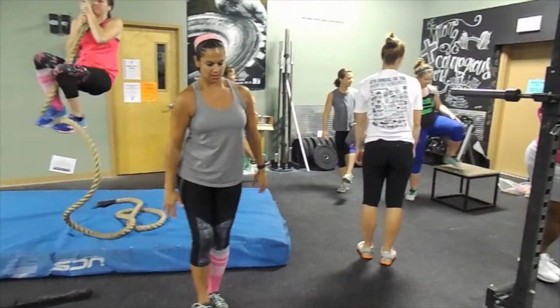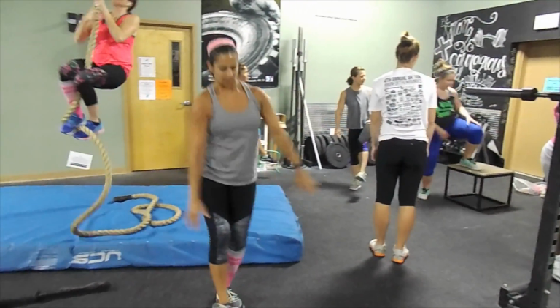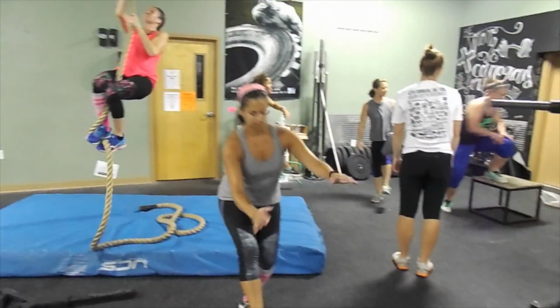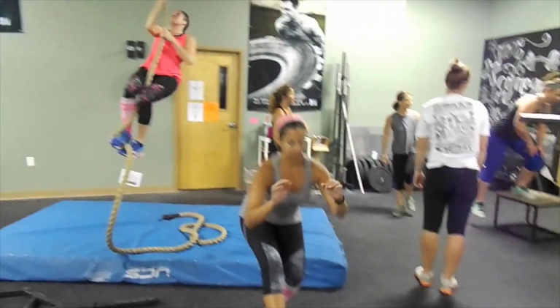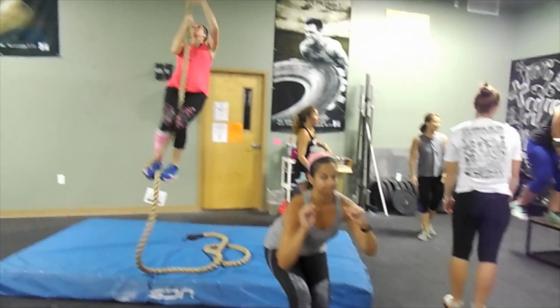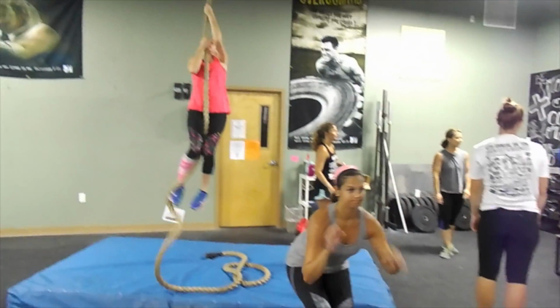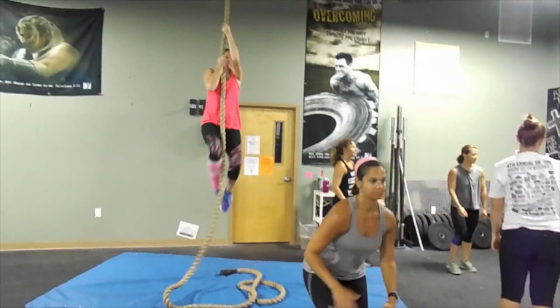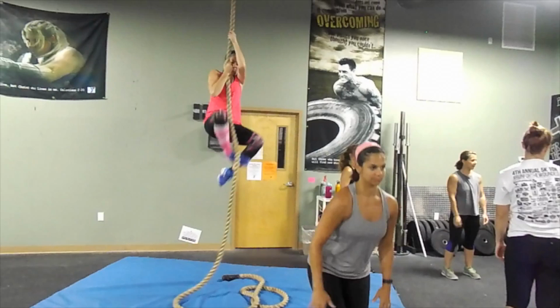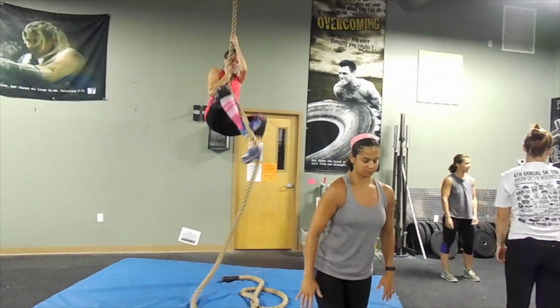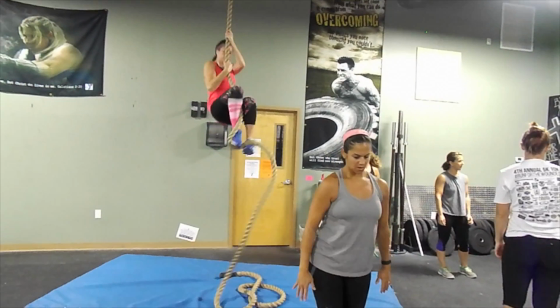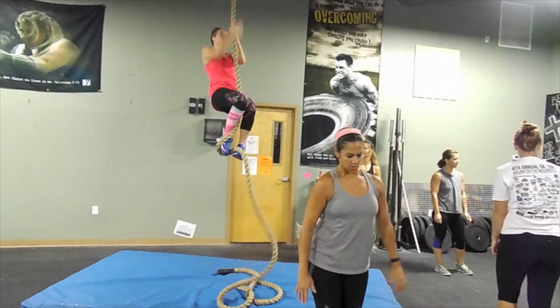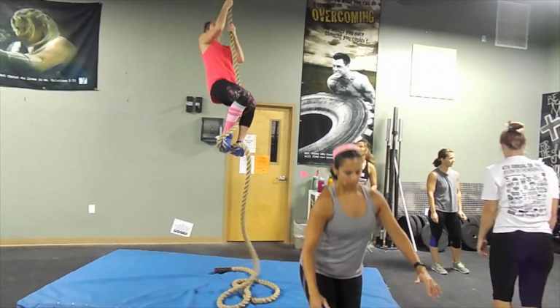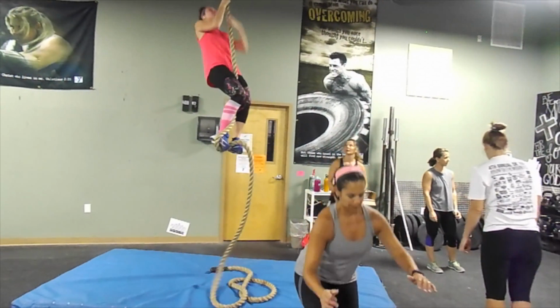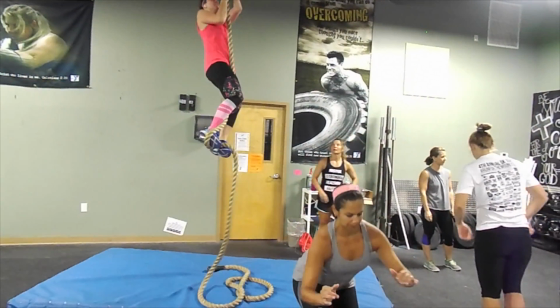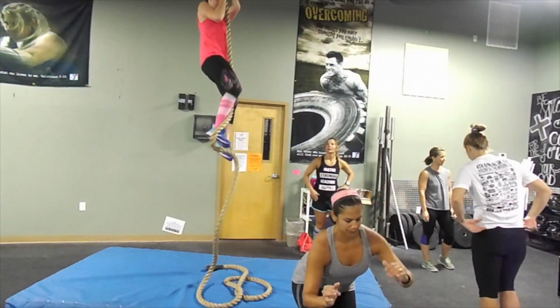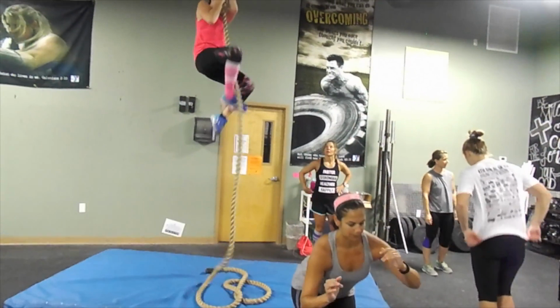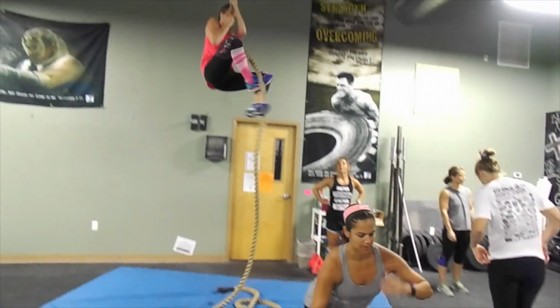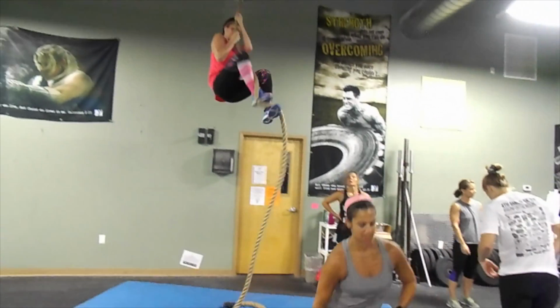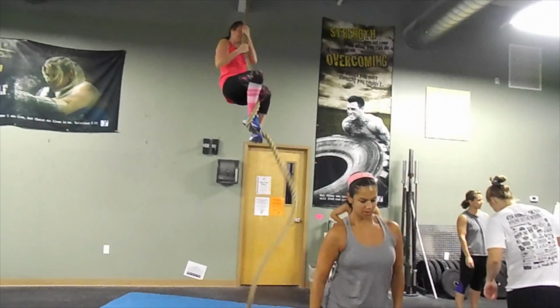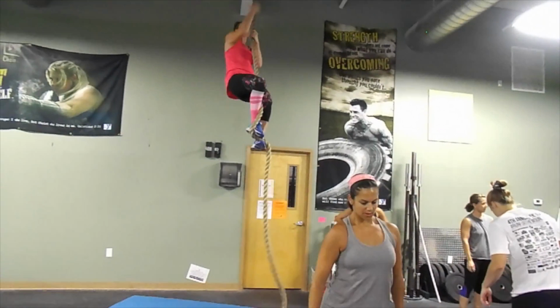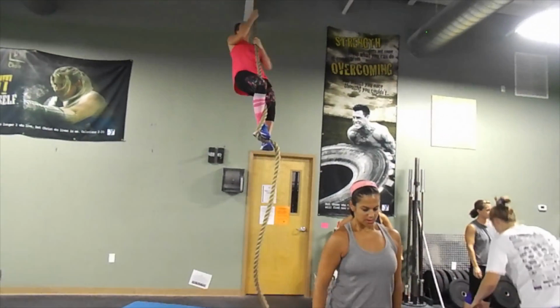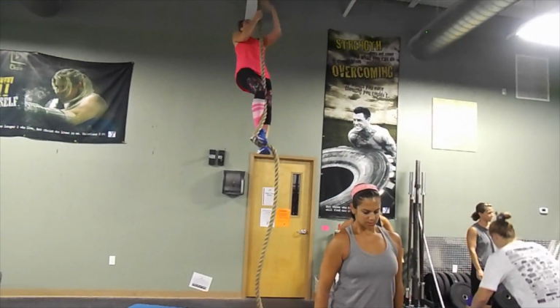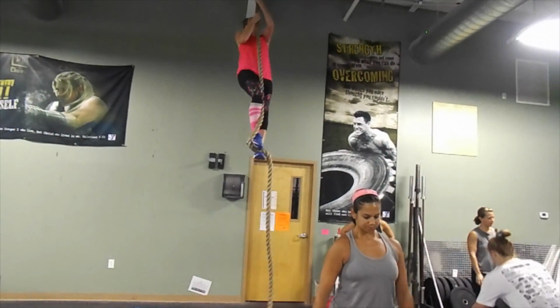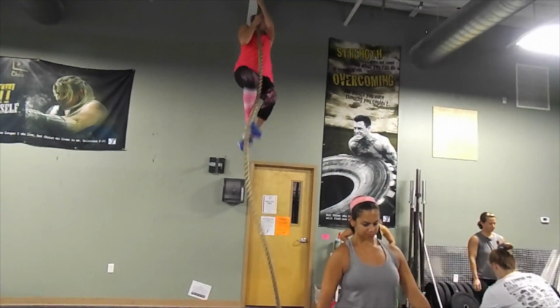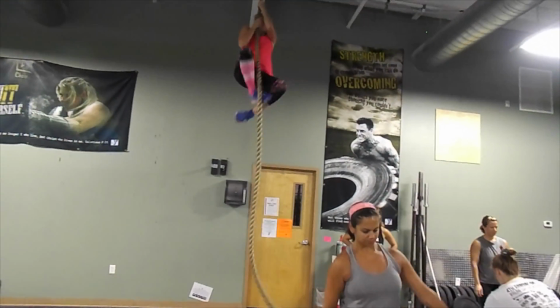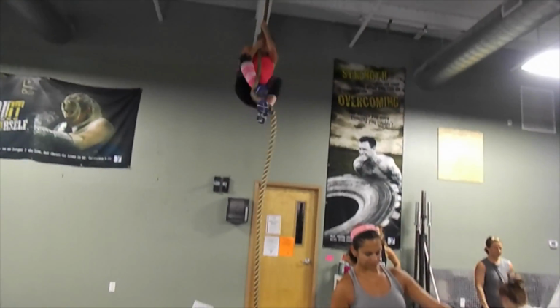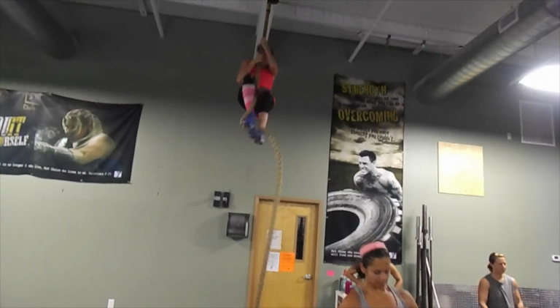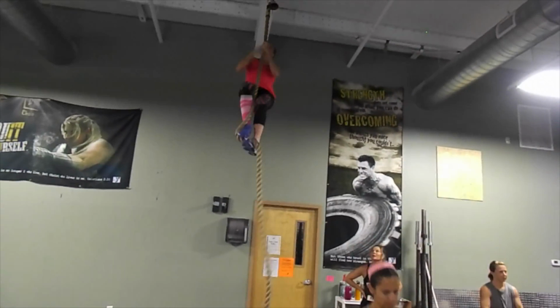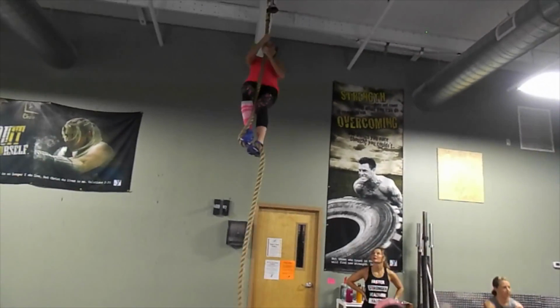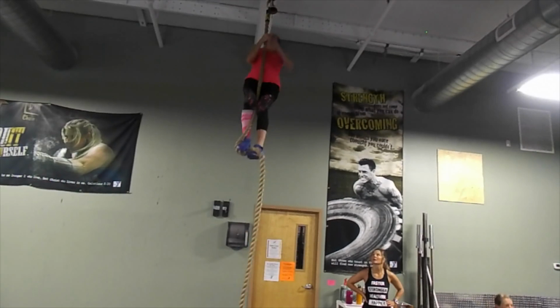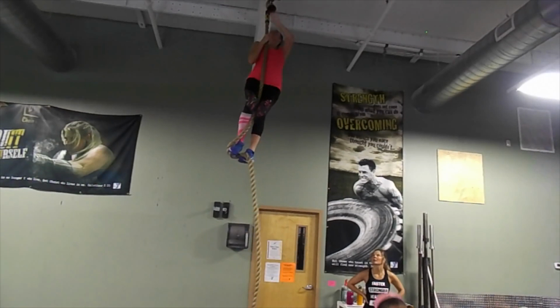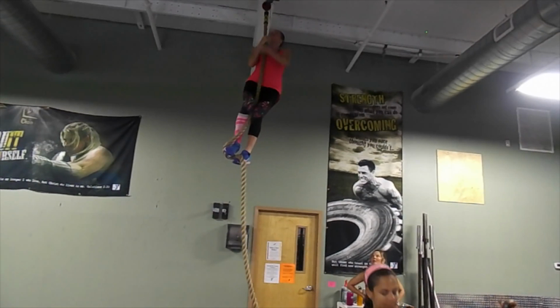Good, Nicole. Nice job. Pinch, stand tall. Pinch, stand tall. There you go — good, much more efficient. Nice job.